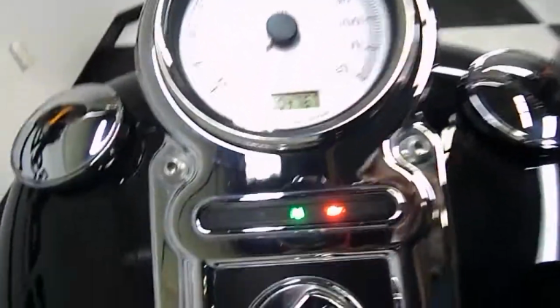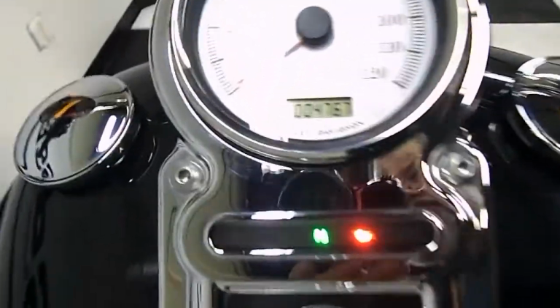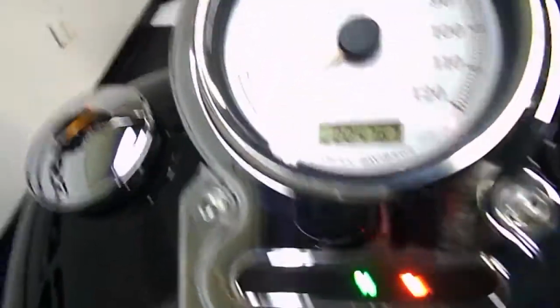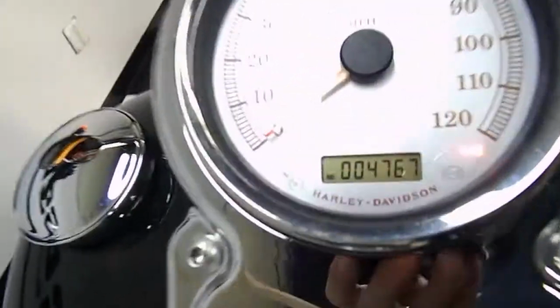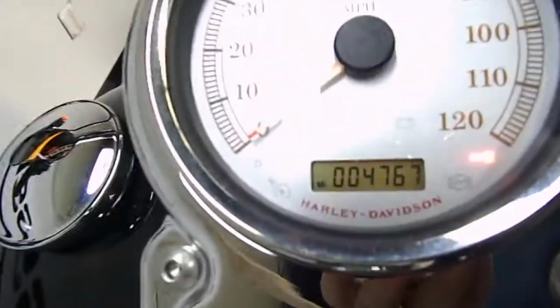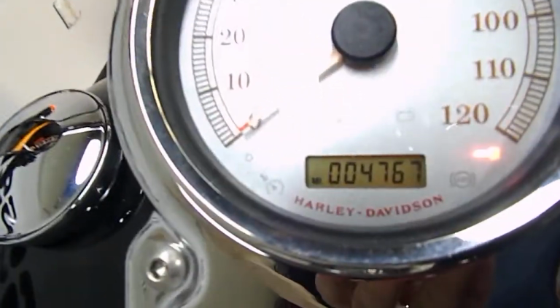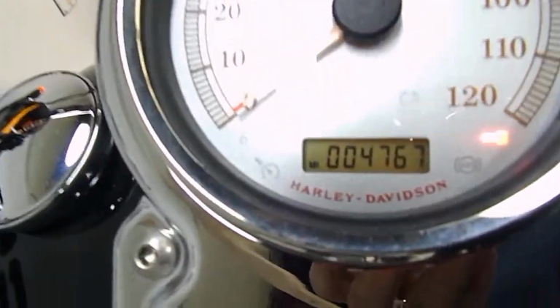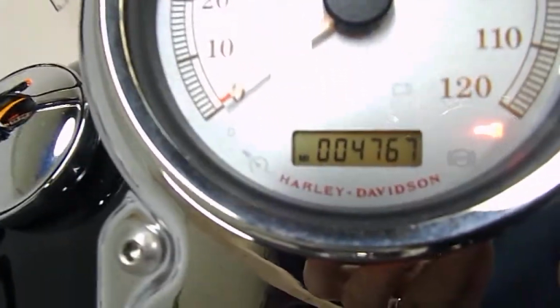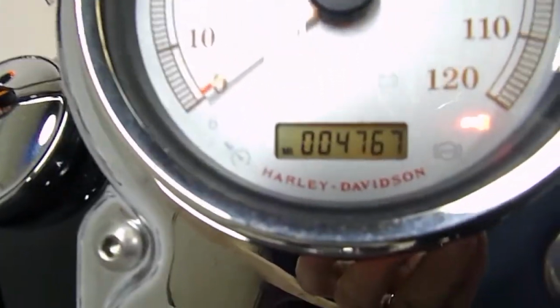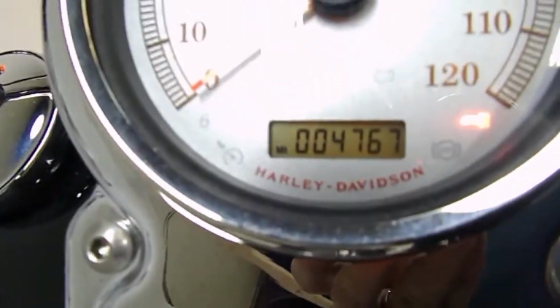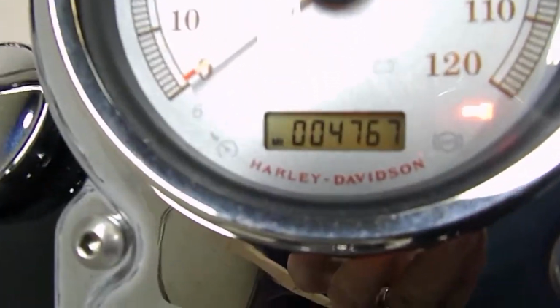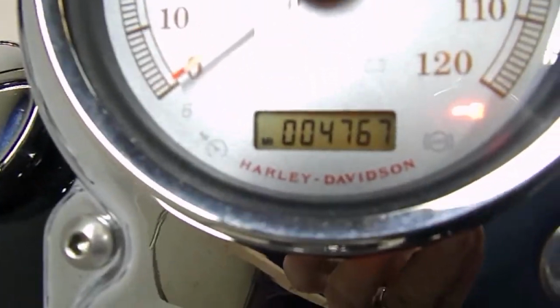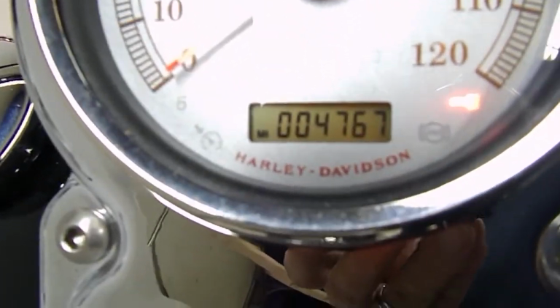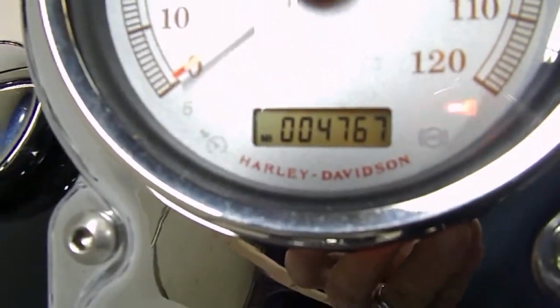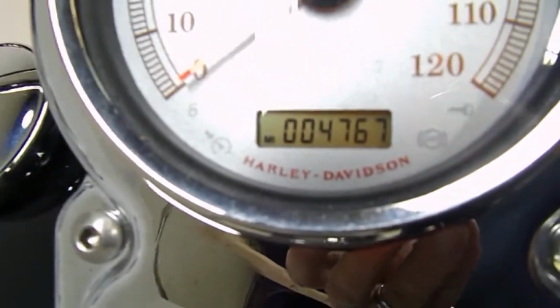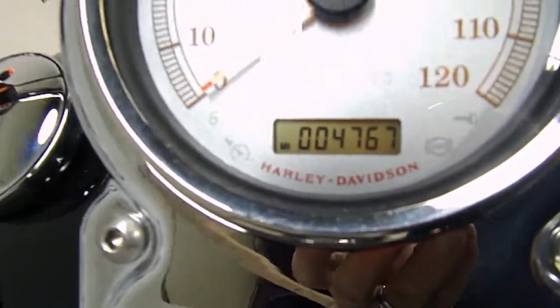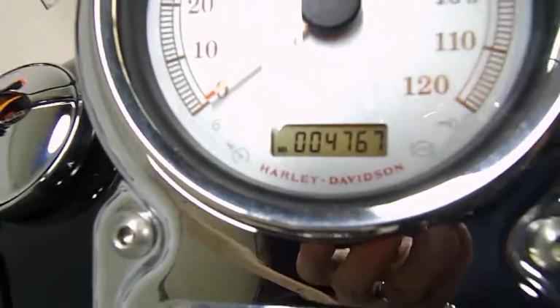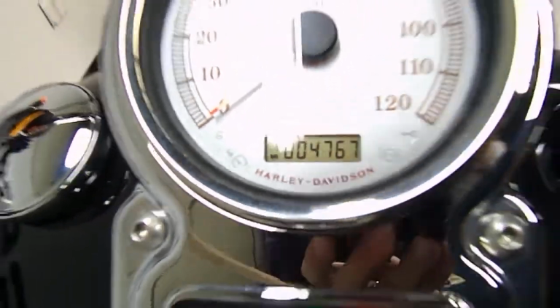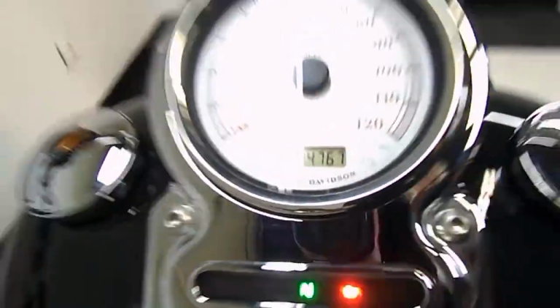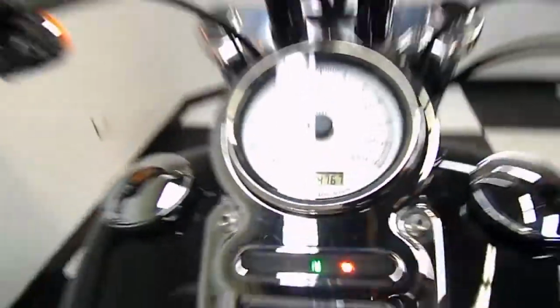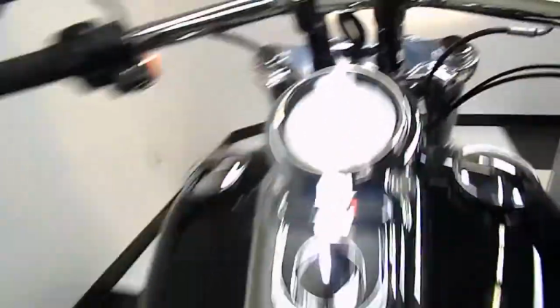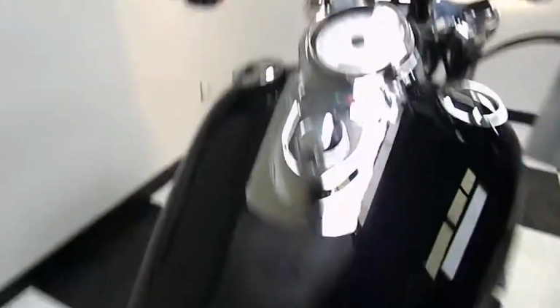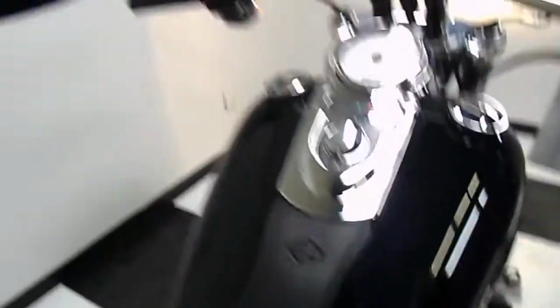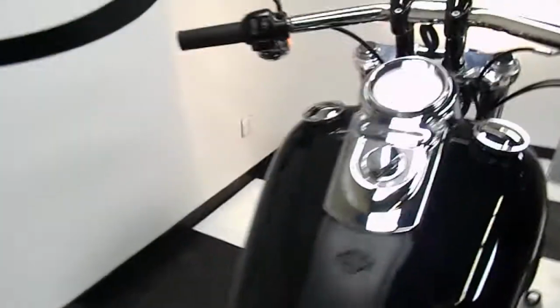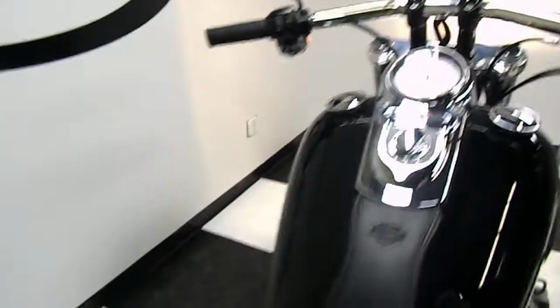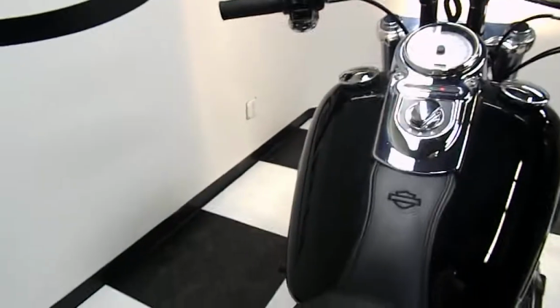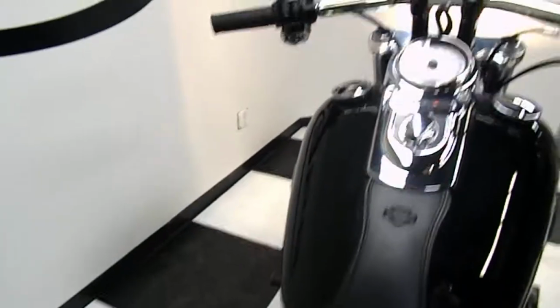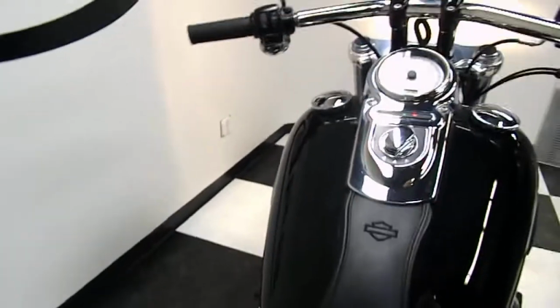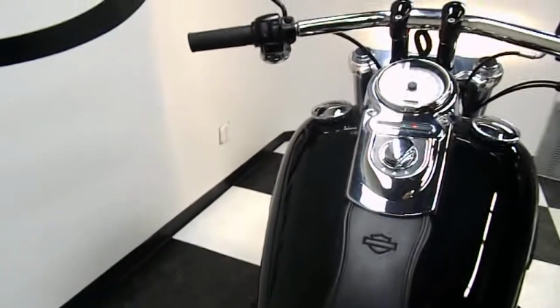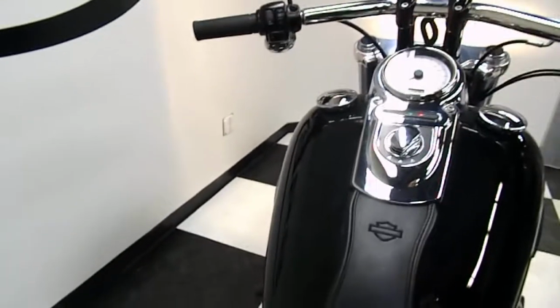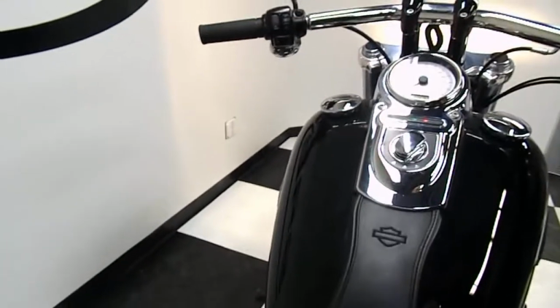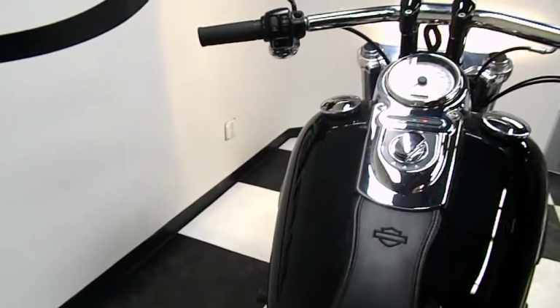And here is the mileage: 4,767. And let's fire this bad boy up.